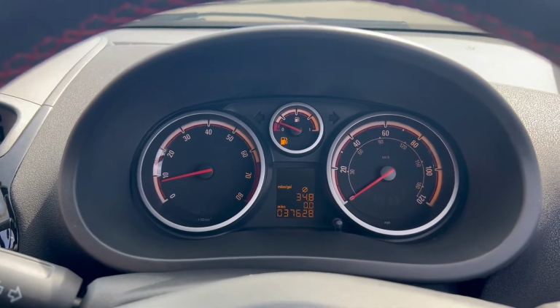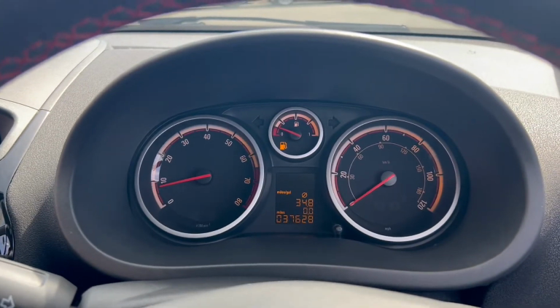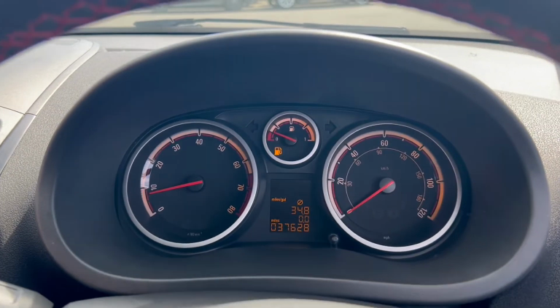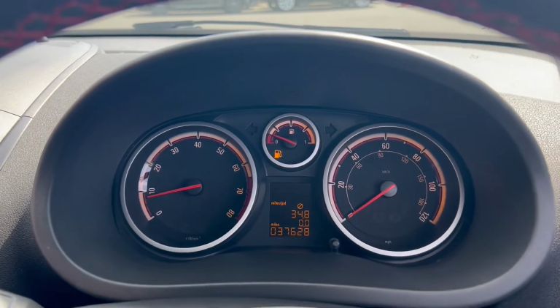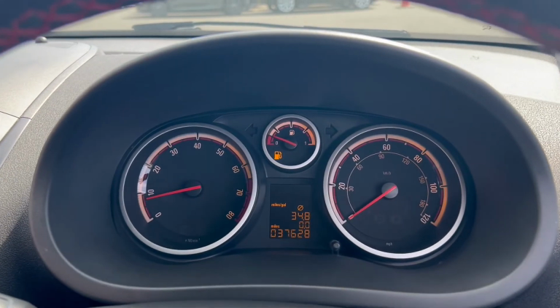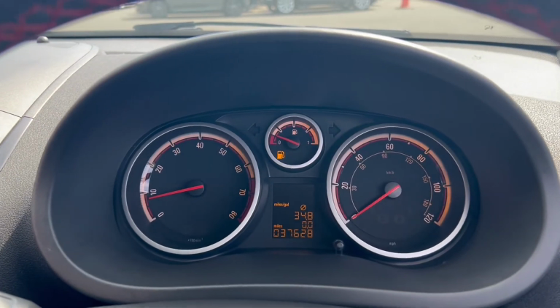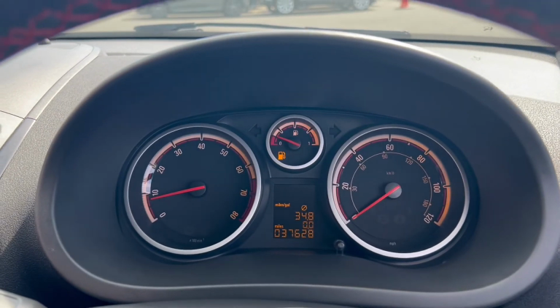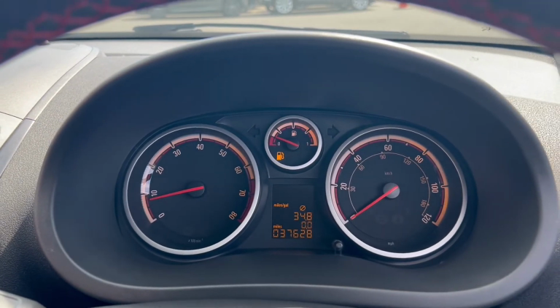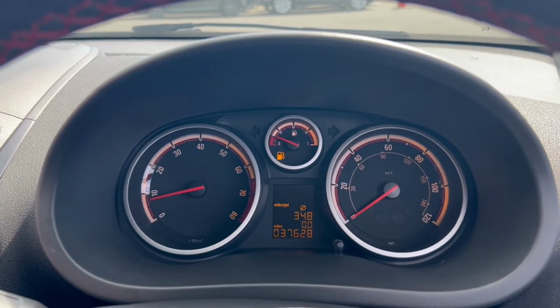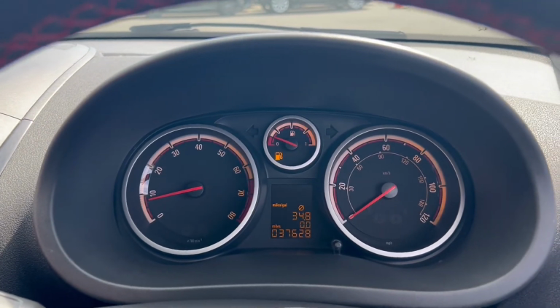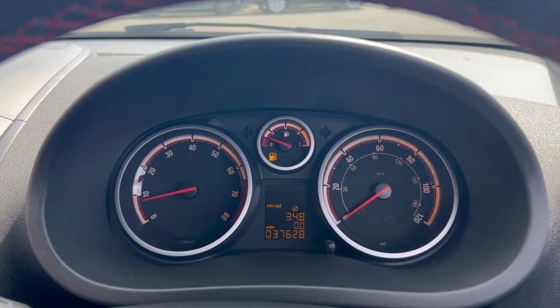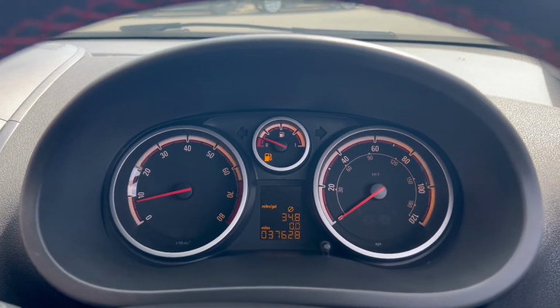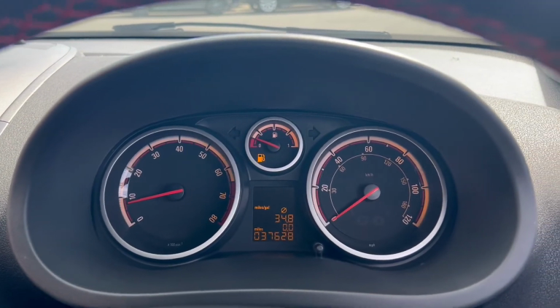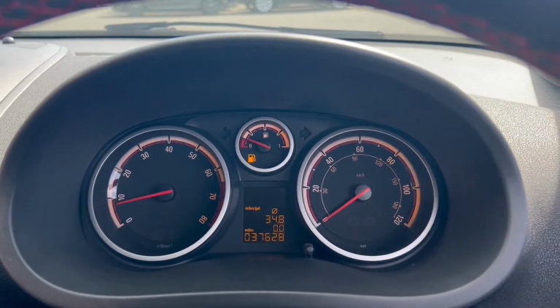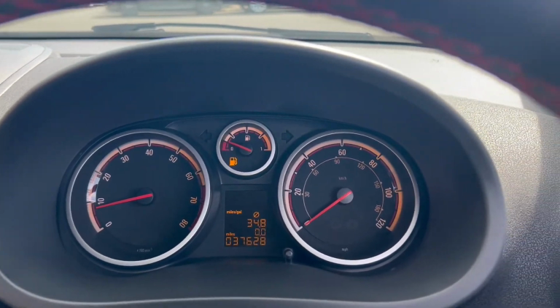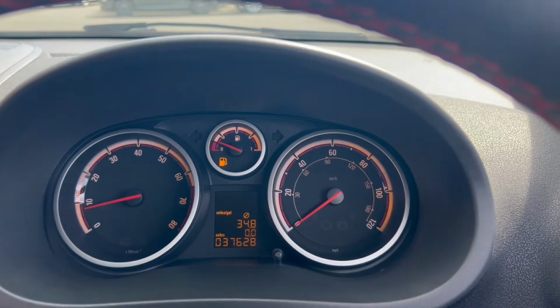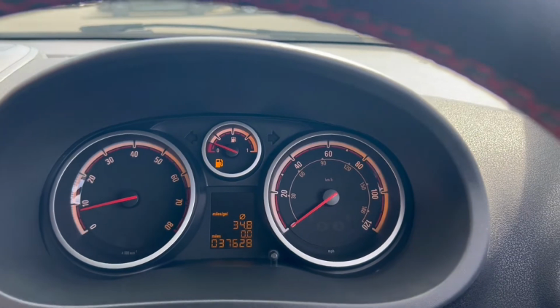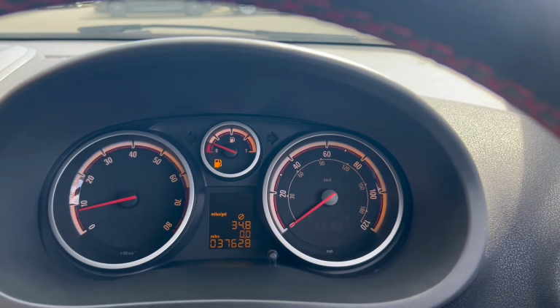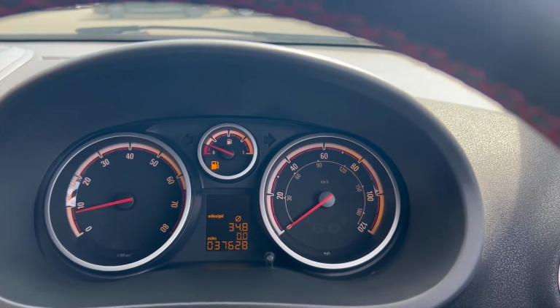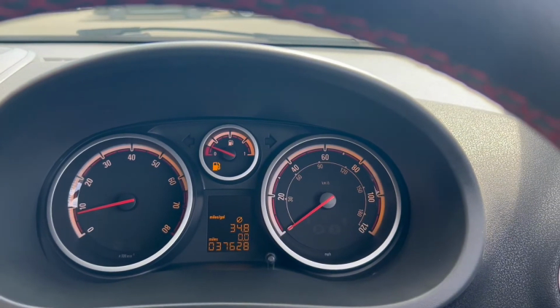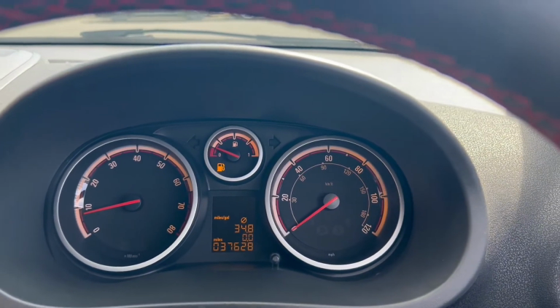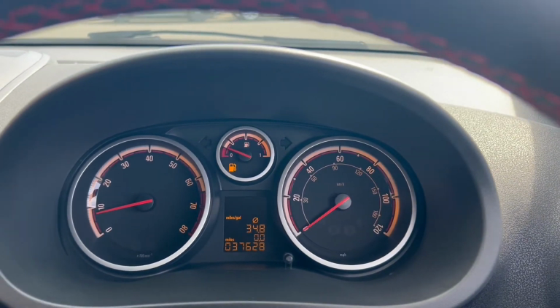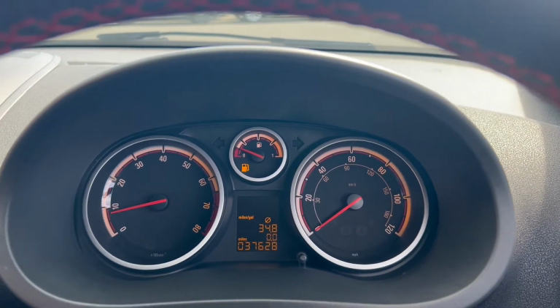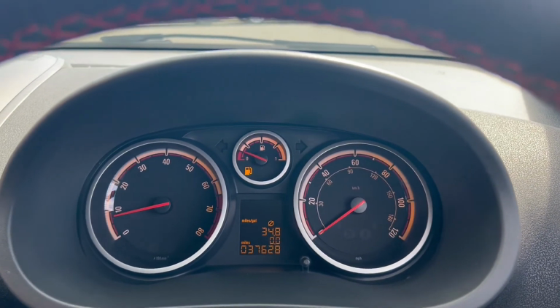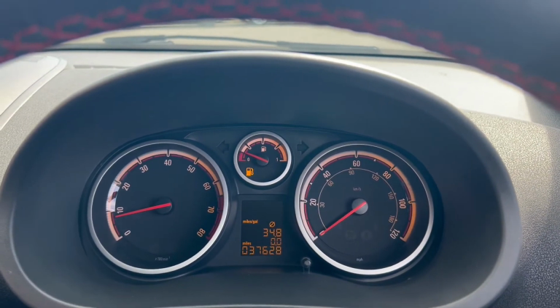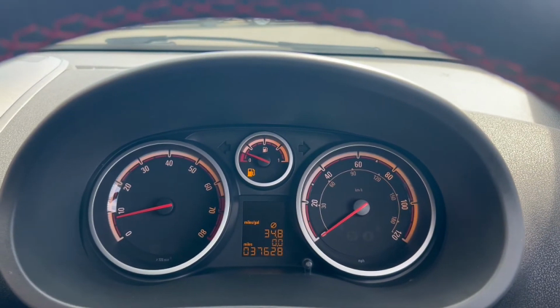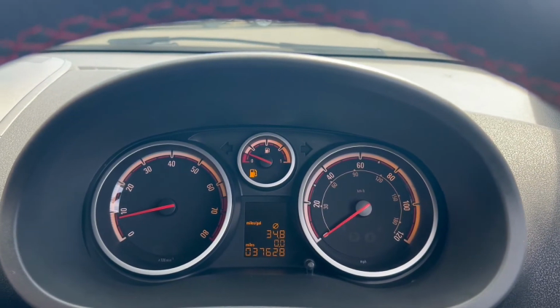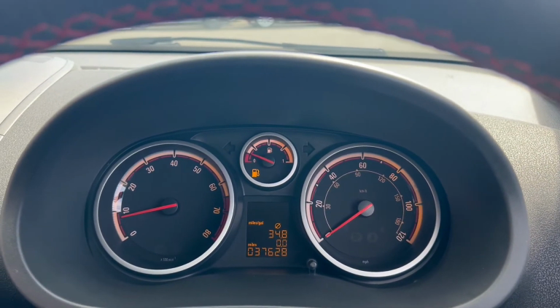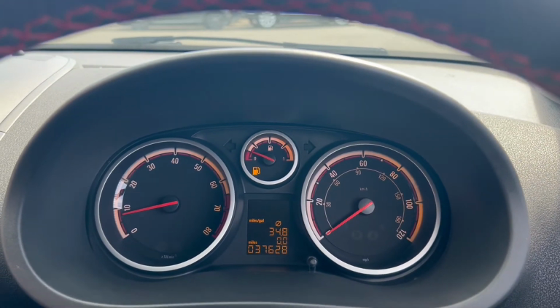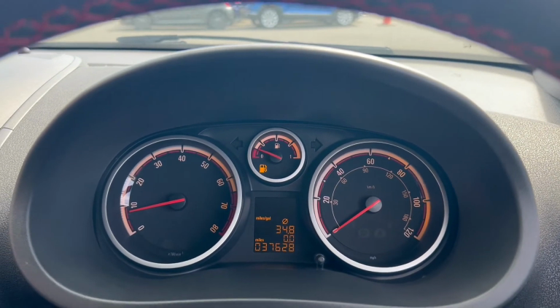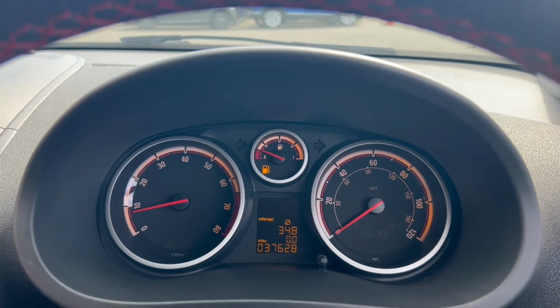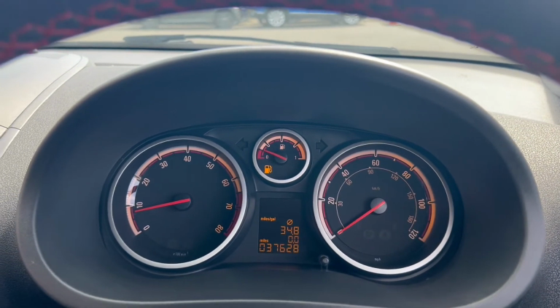On to the dials, you'll find the rev counter on the left, the miles per hour on the right, and a fuel gauge up above.